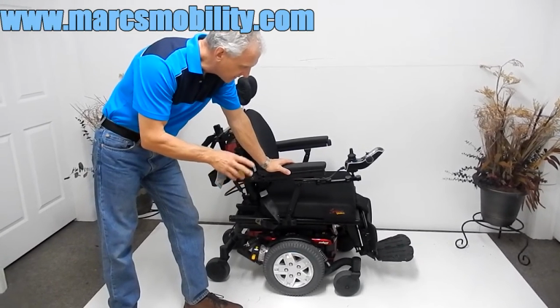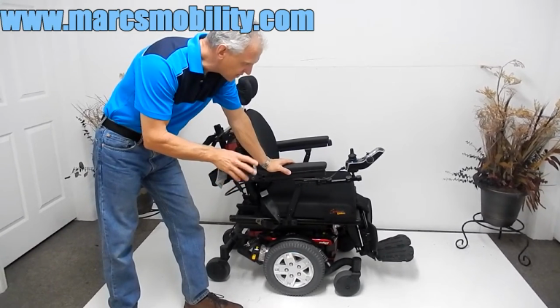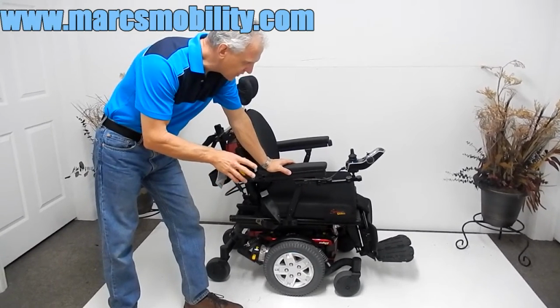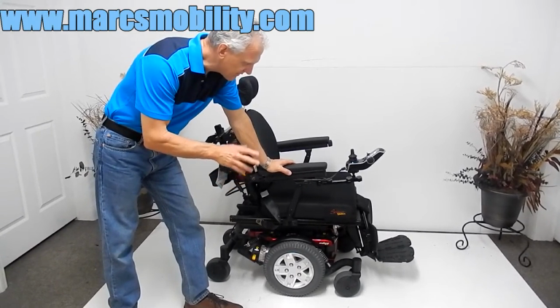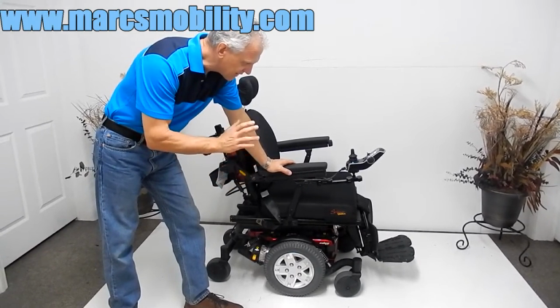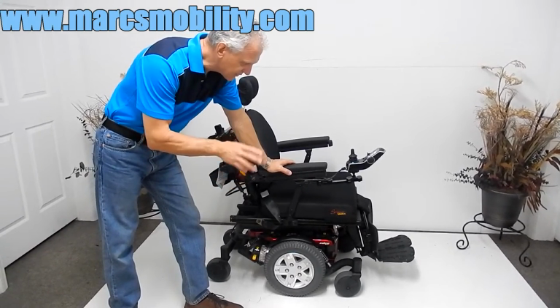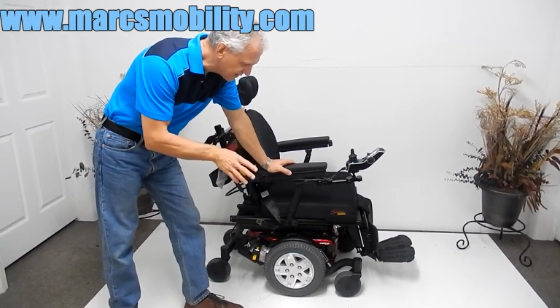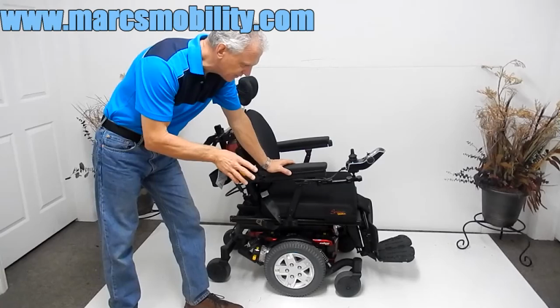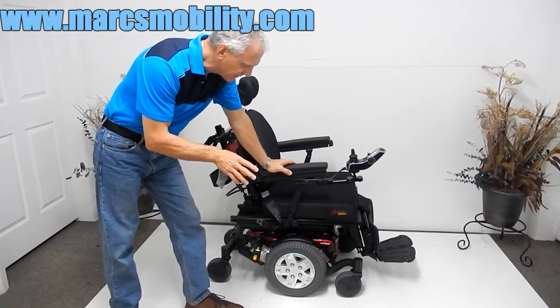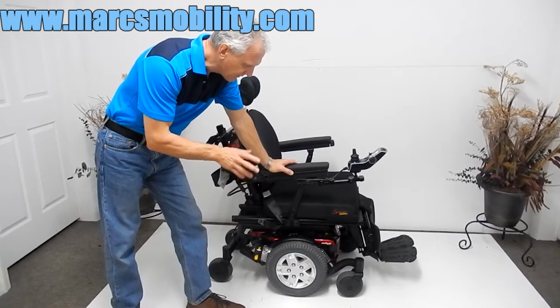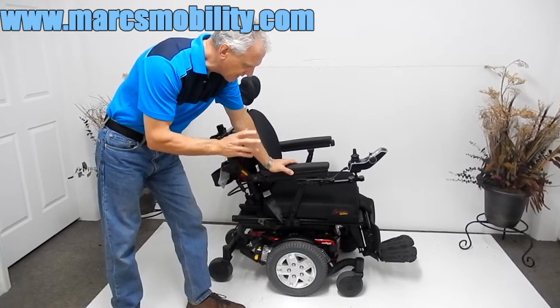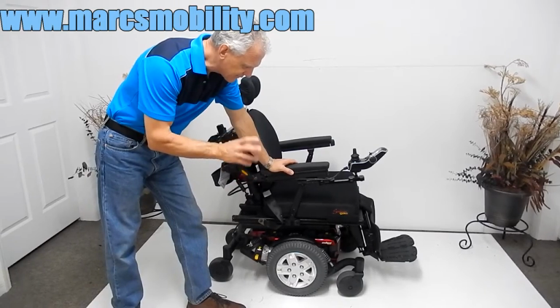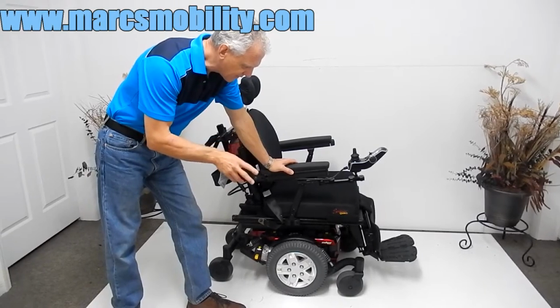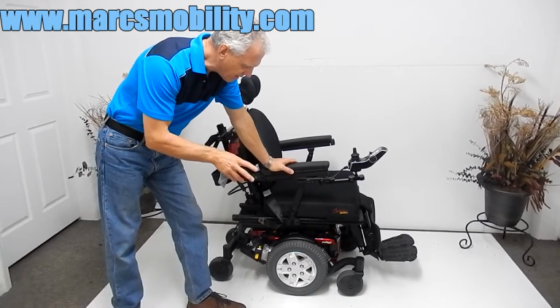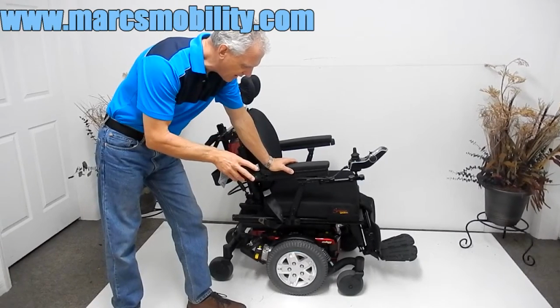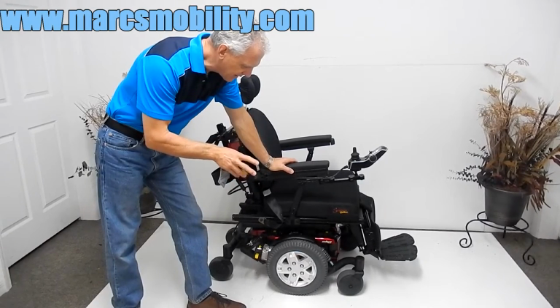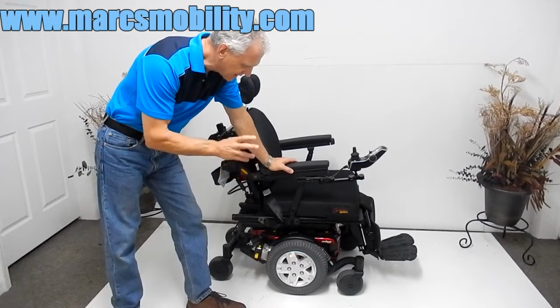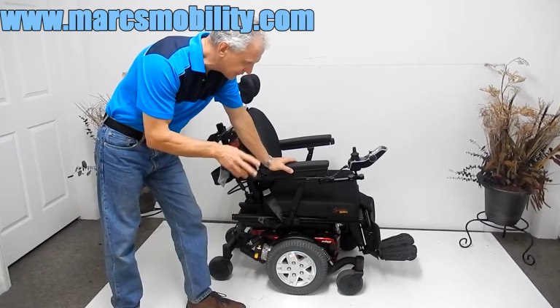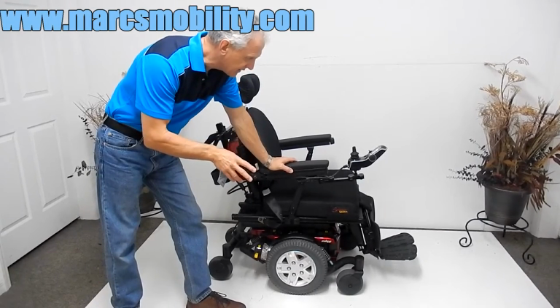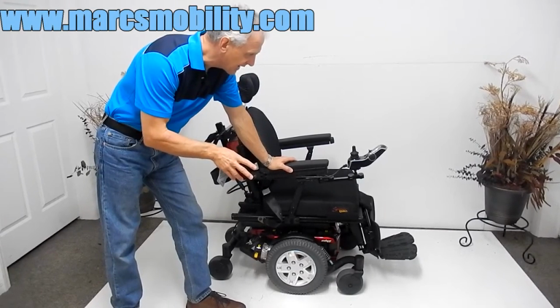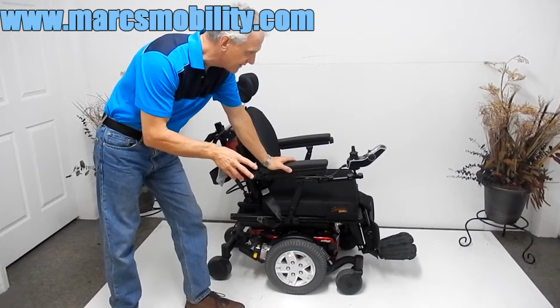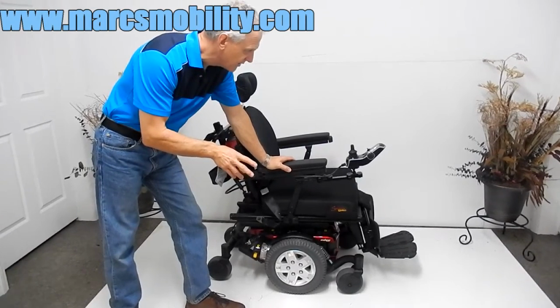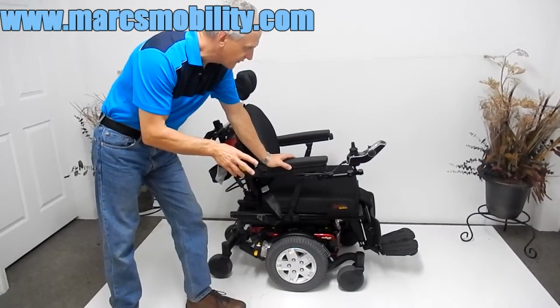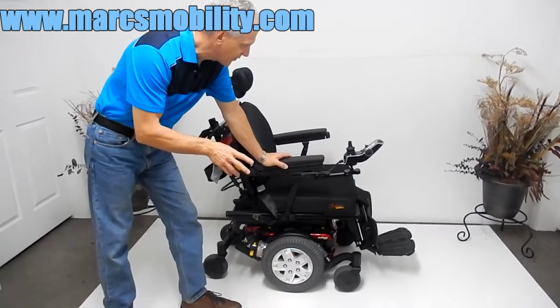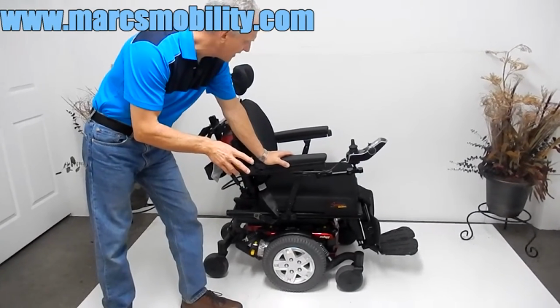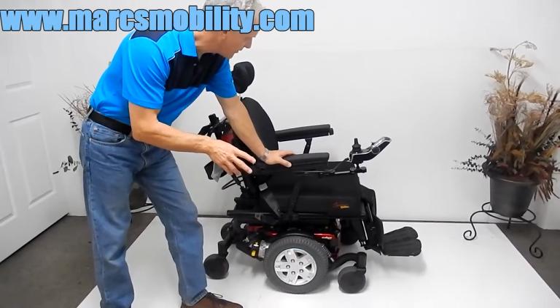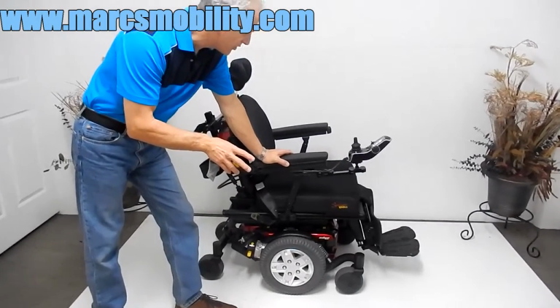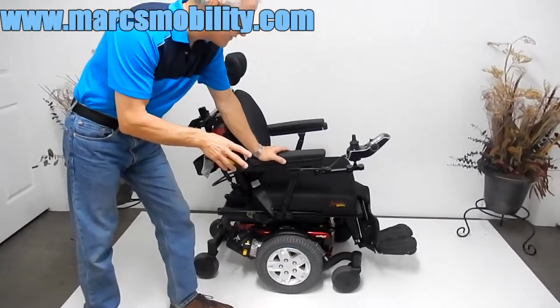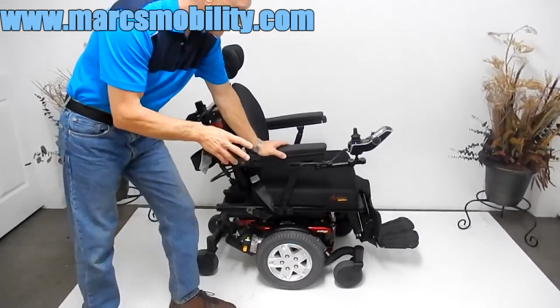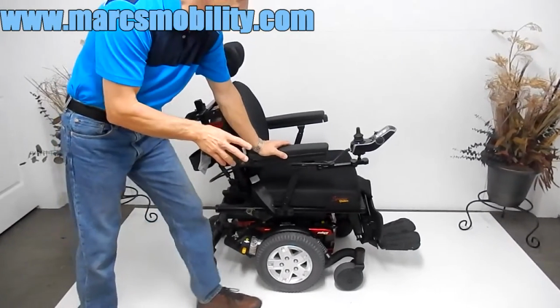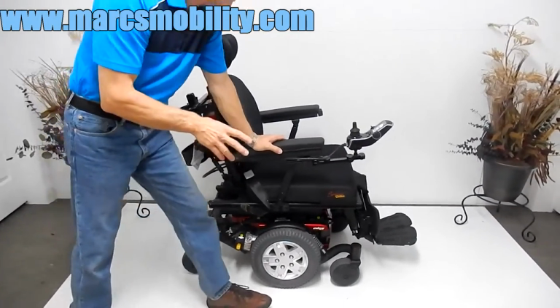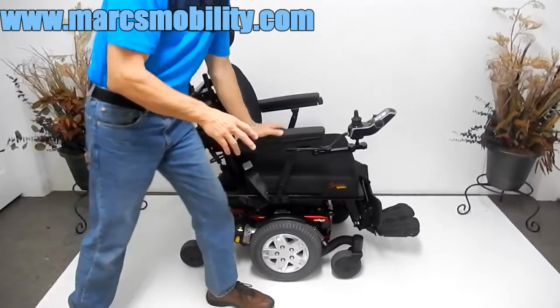This chair has electric tilt, electric recline, and electric legs. The first thing I'm going to show is the electric tilt.